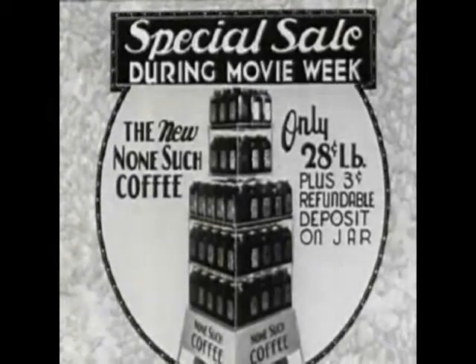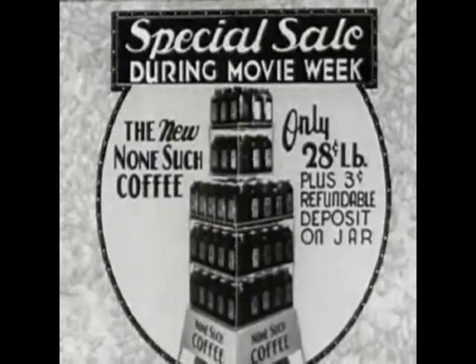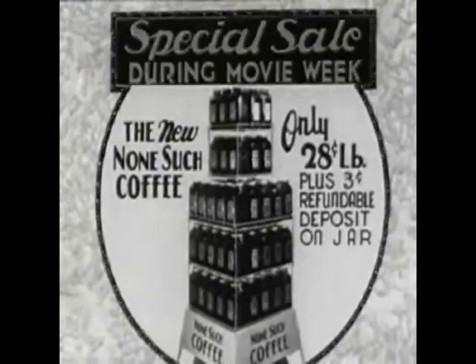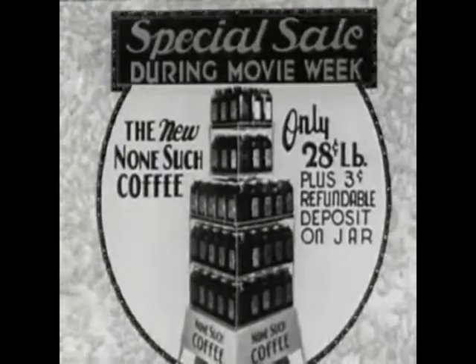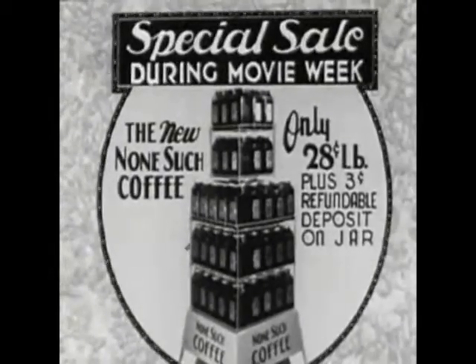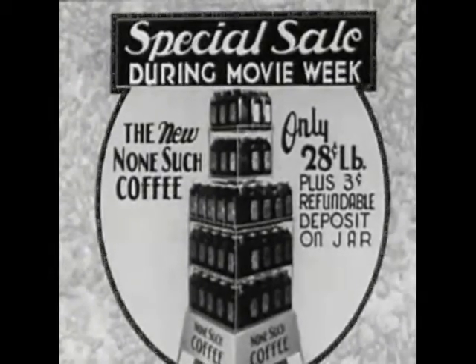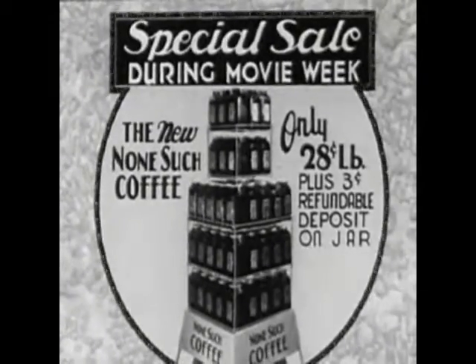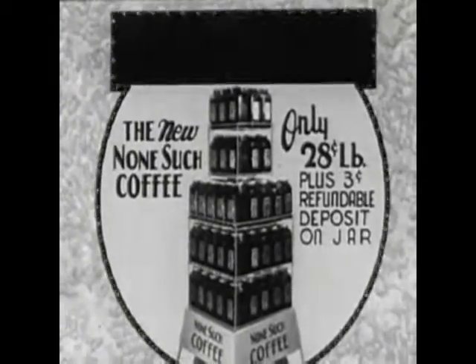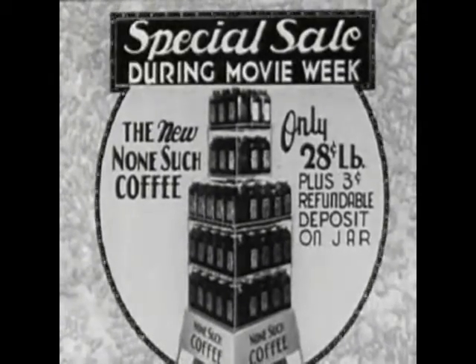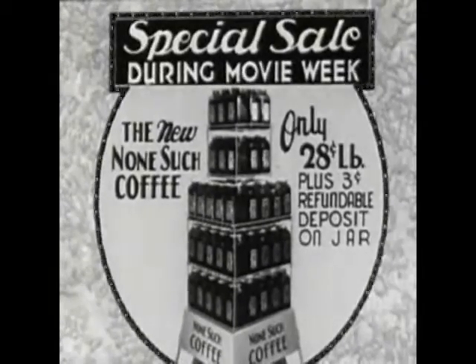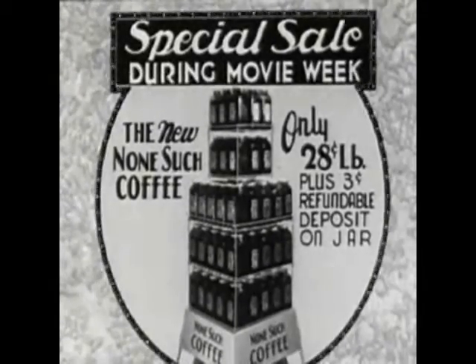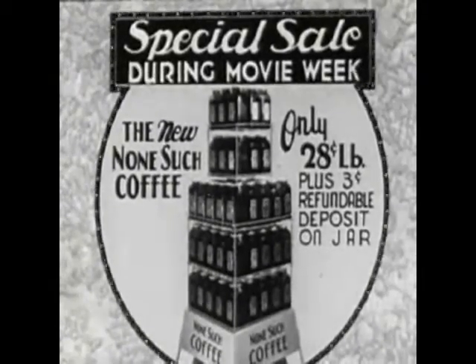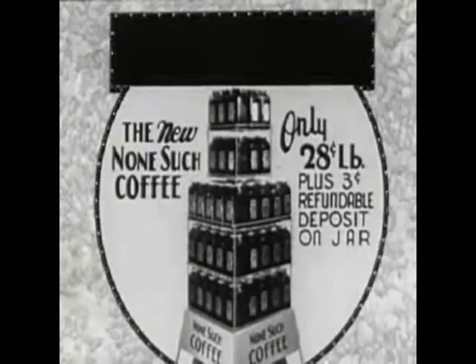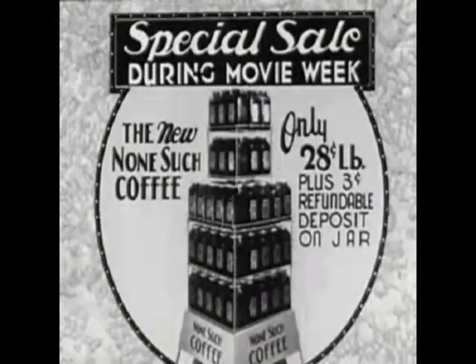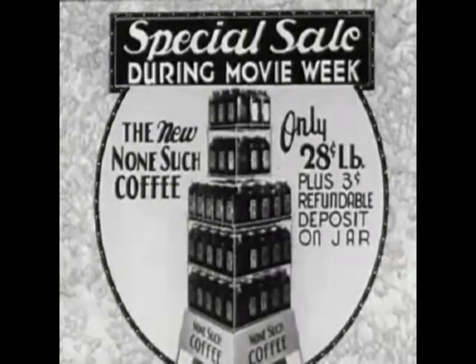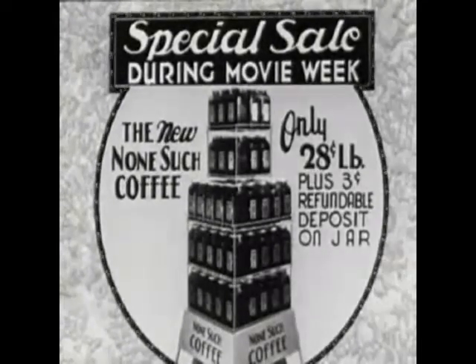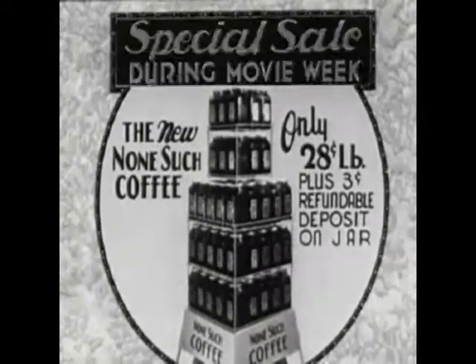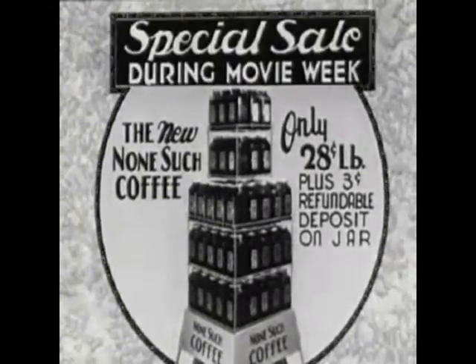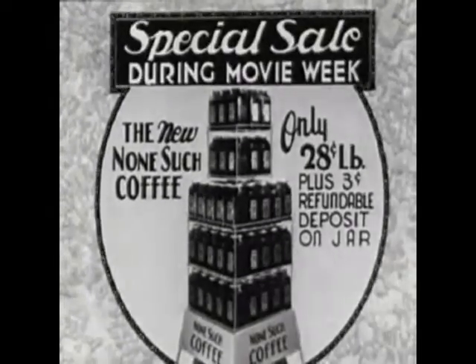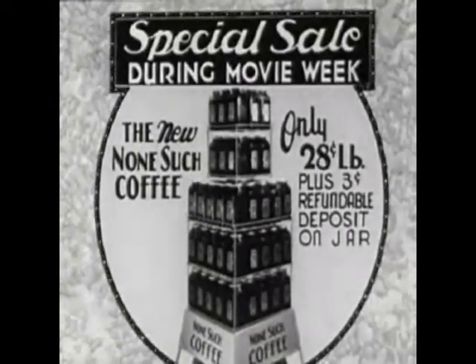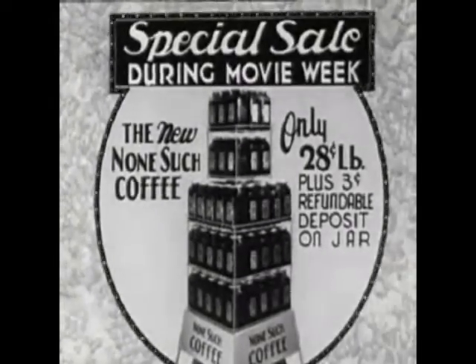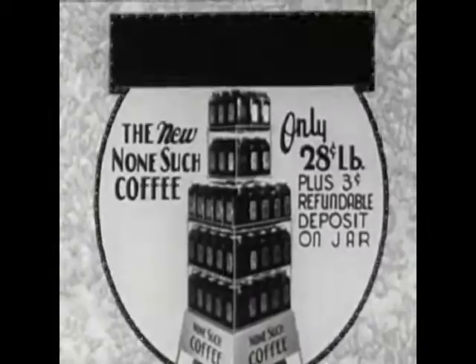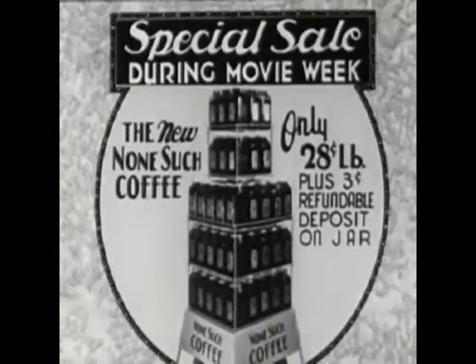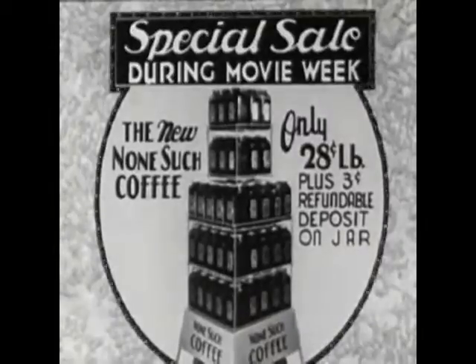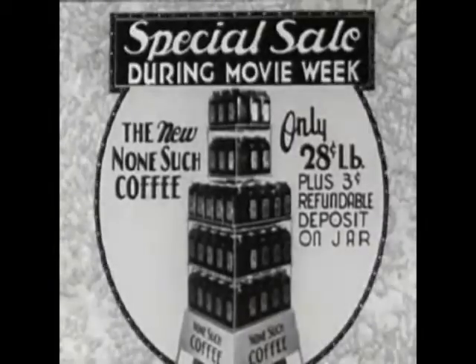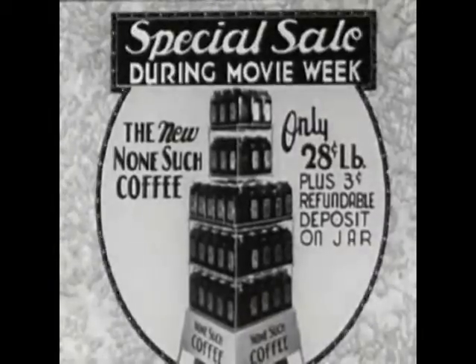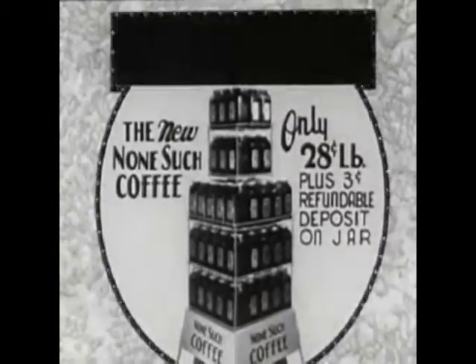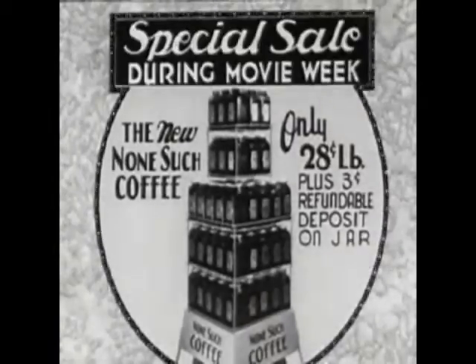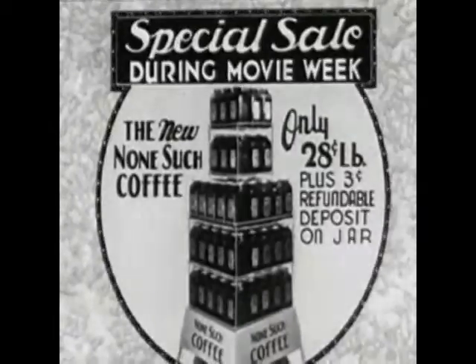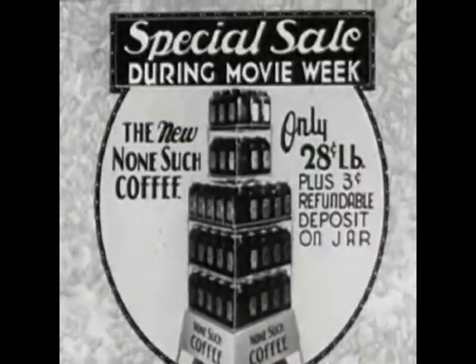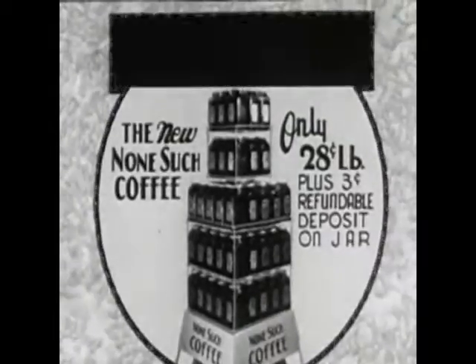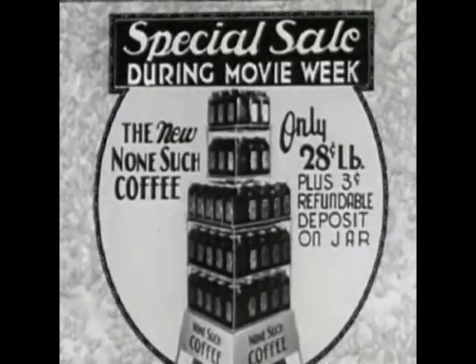Special for movie week, only 28 cents a pound, plus 3 cents refundable deposit on the jar.